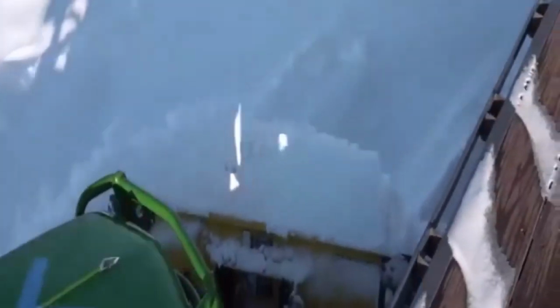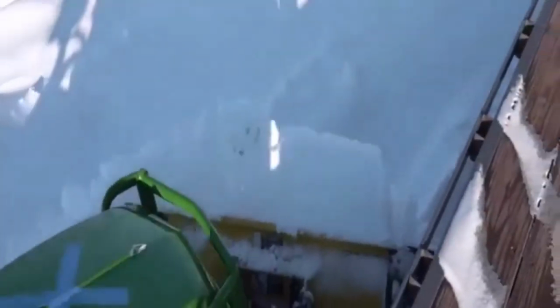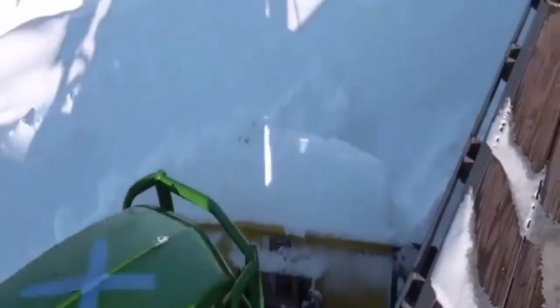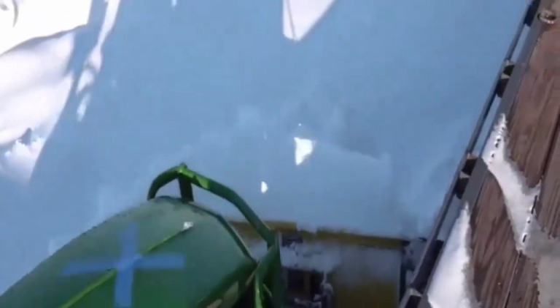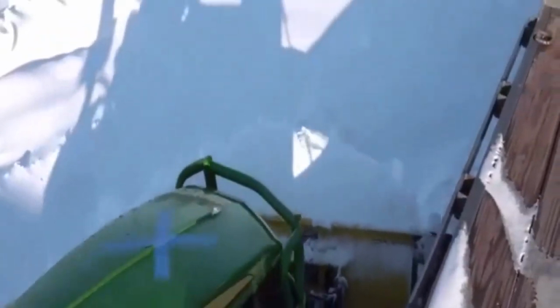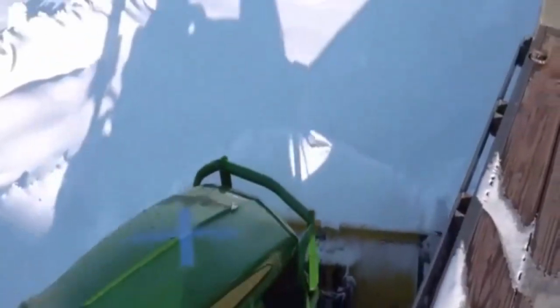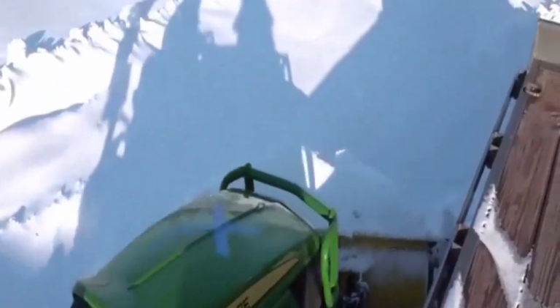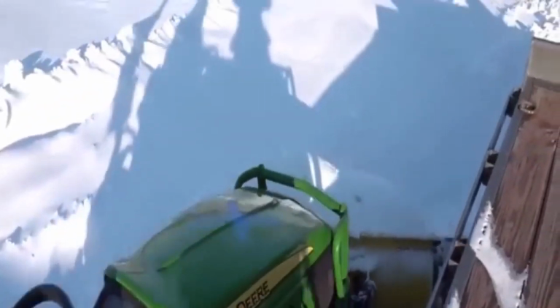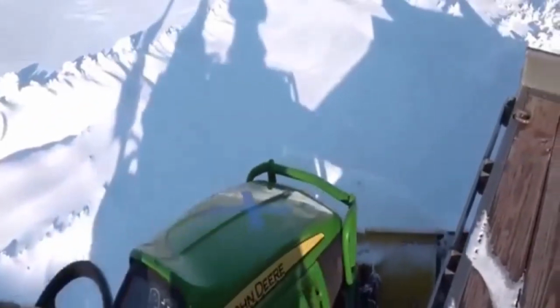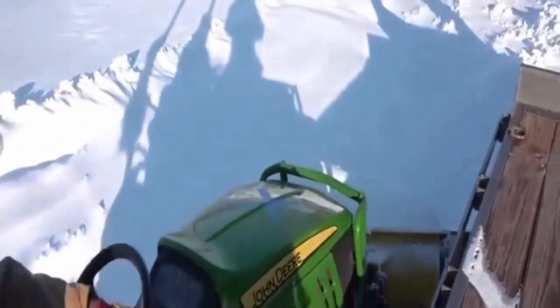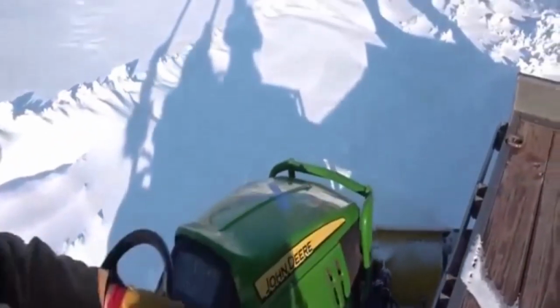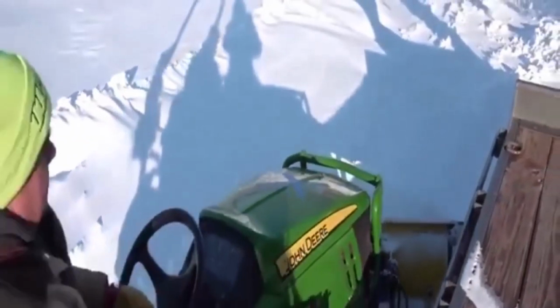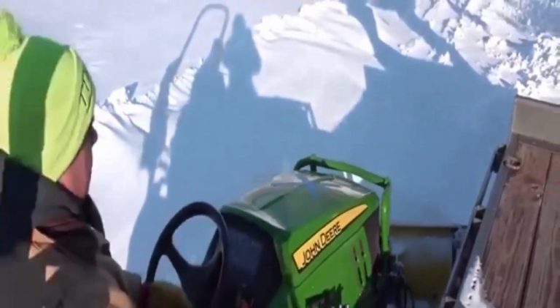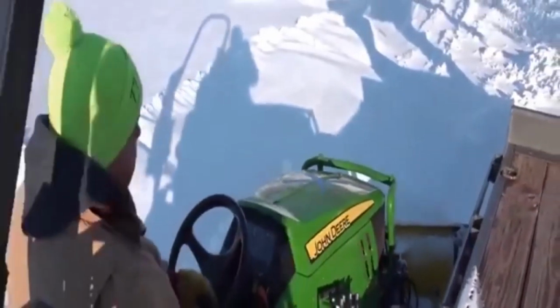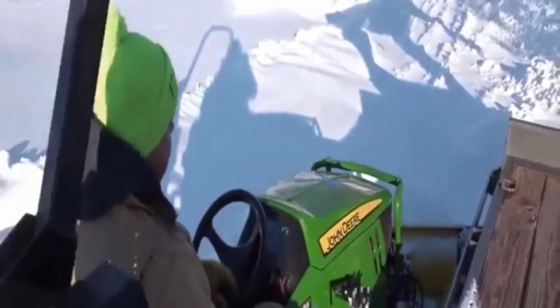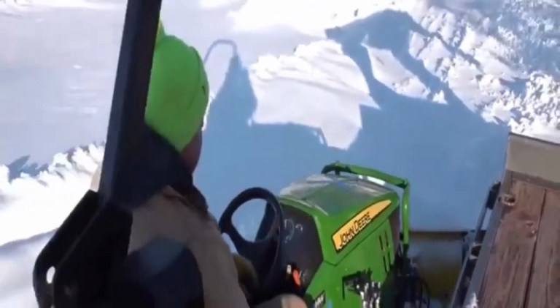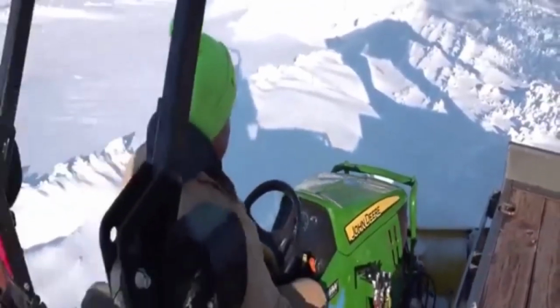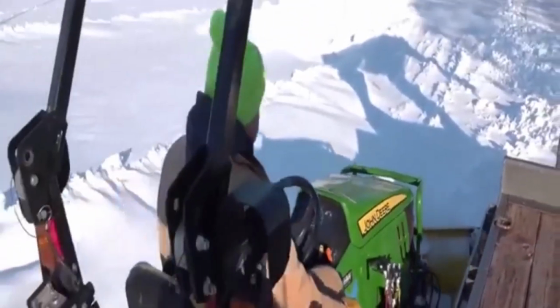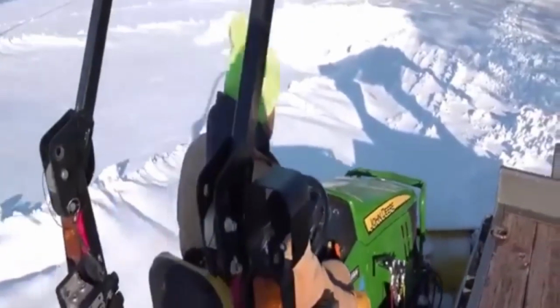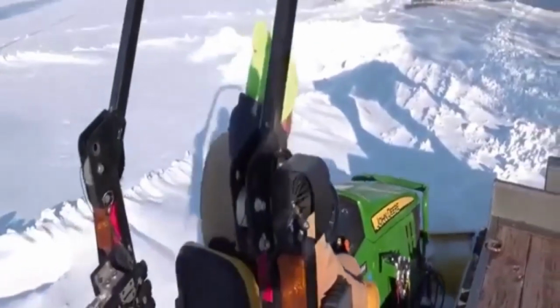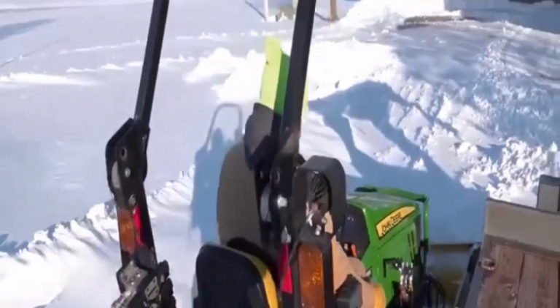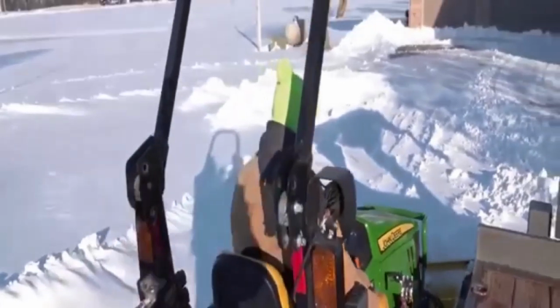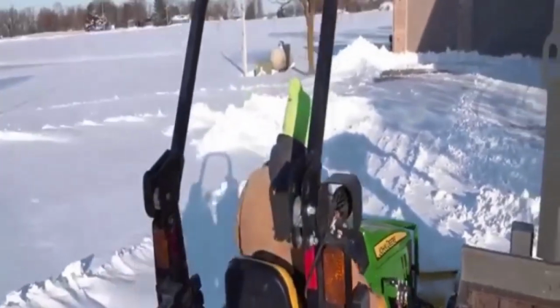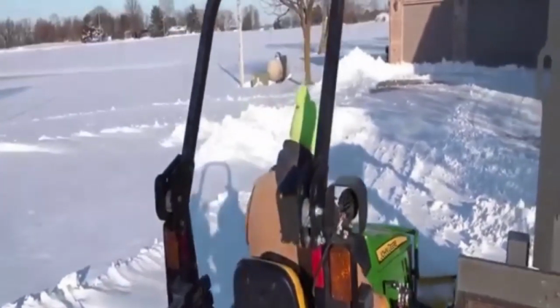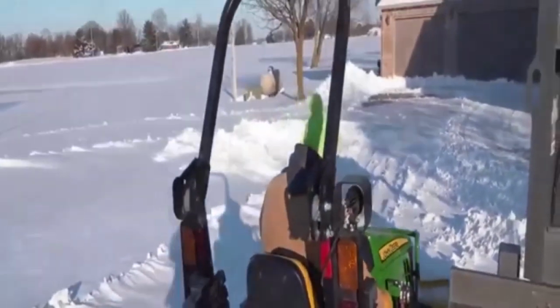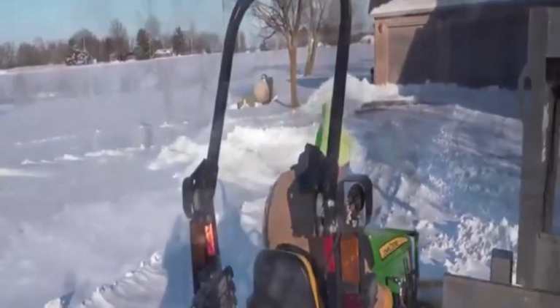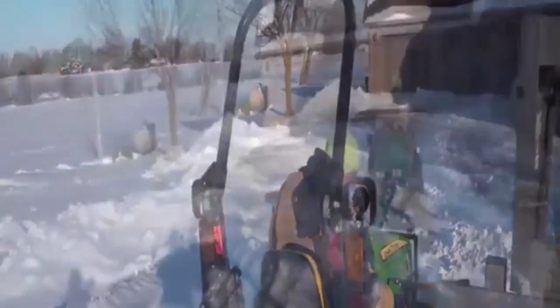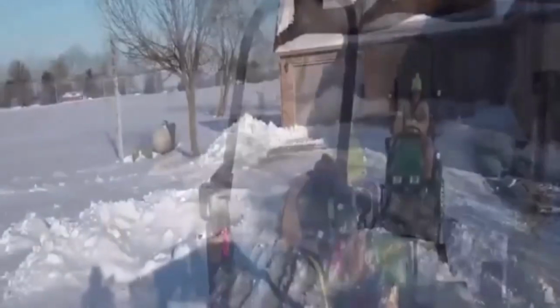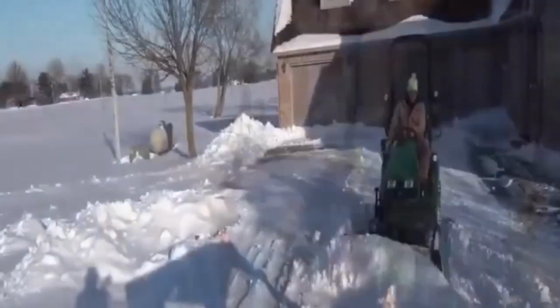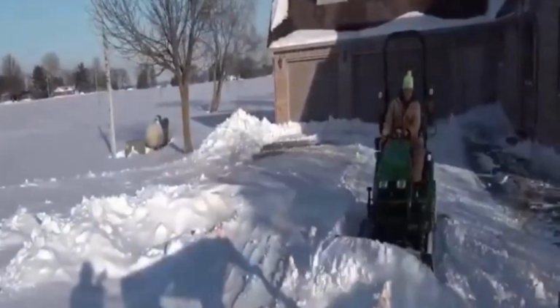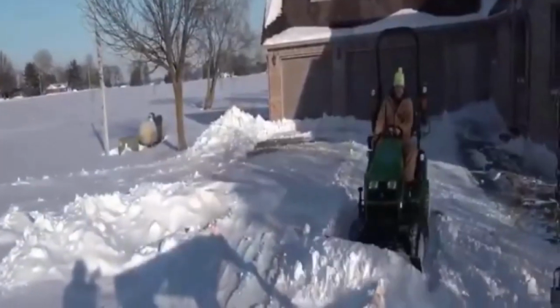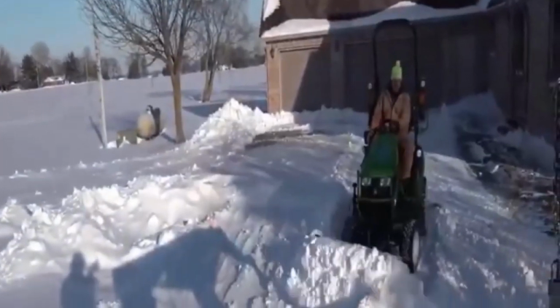Notice those front wheels continuing to grip. It stays right there and plows. Always a little nervous about it sliding over into the trailer.